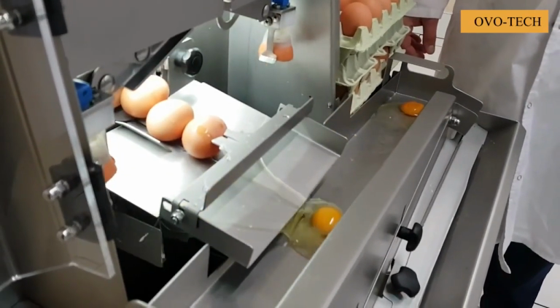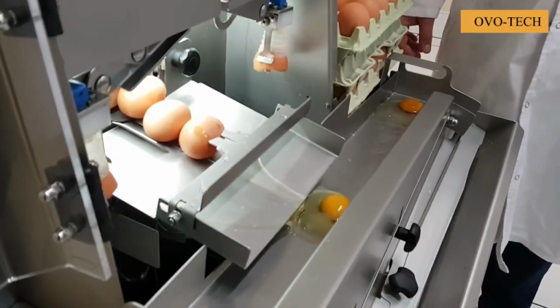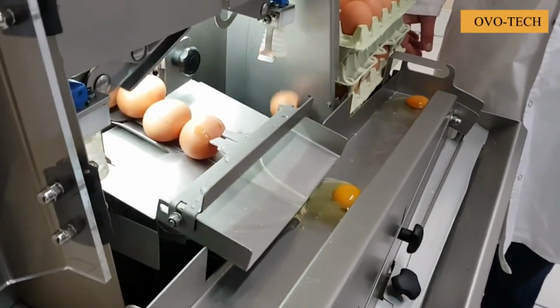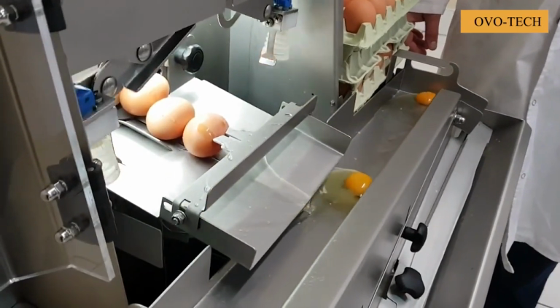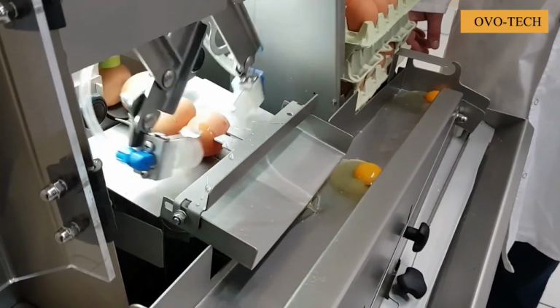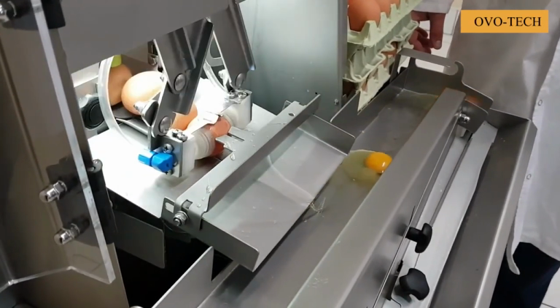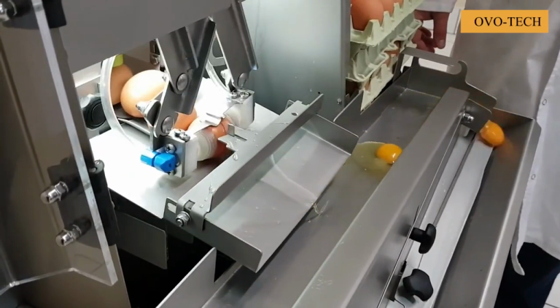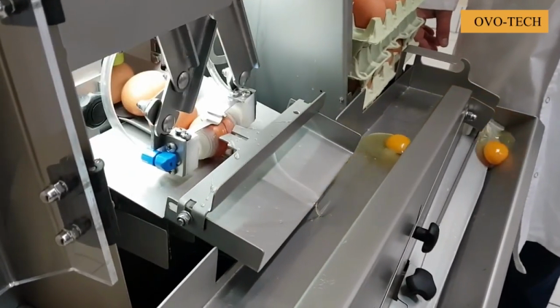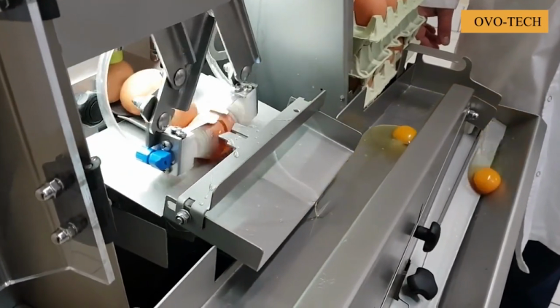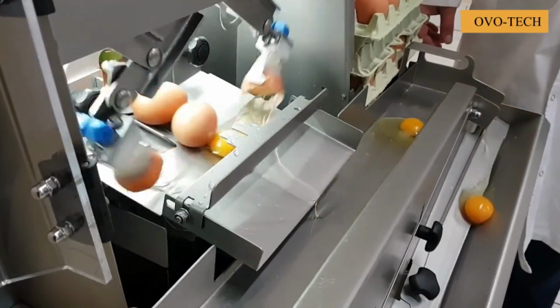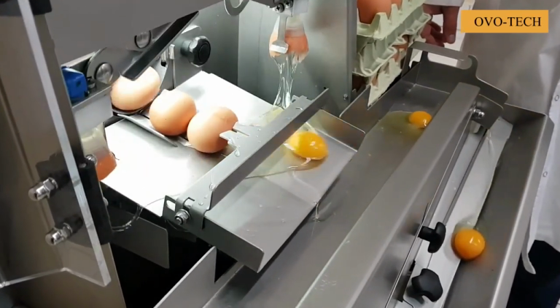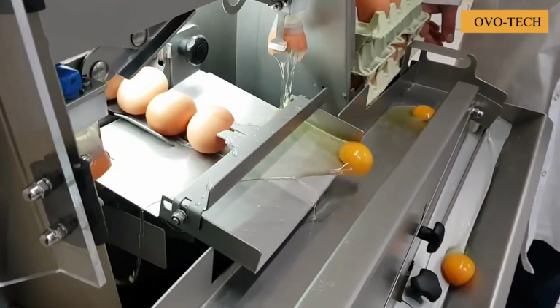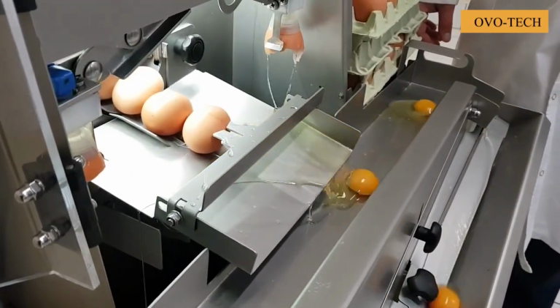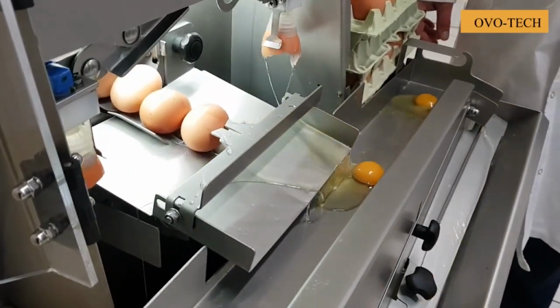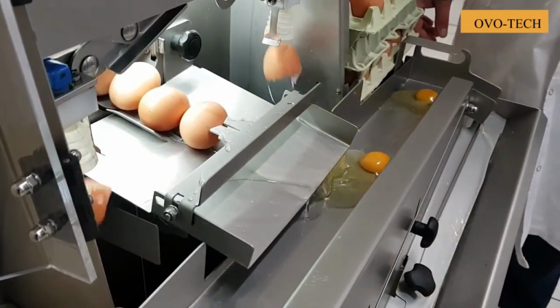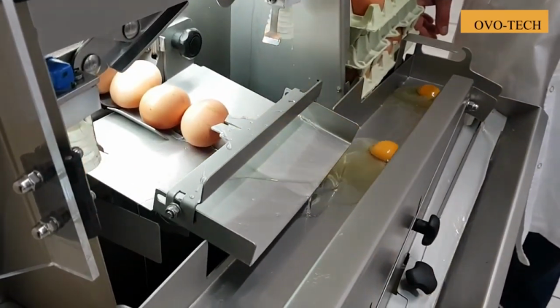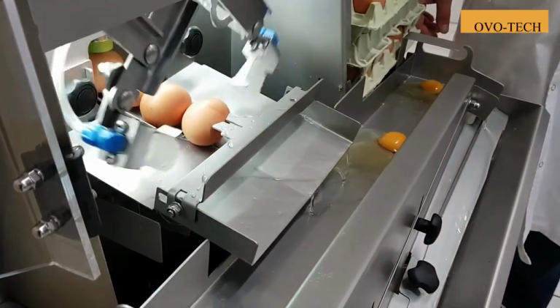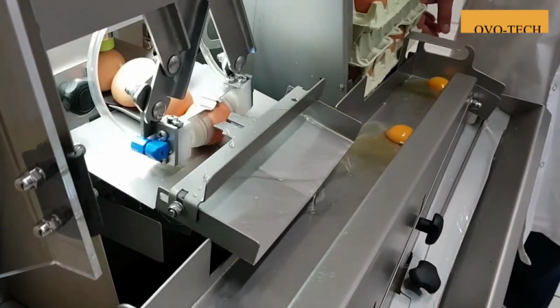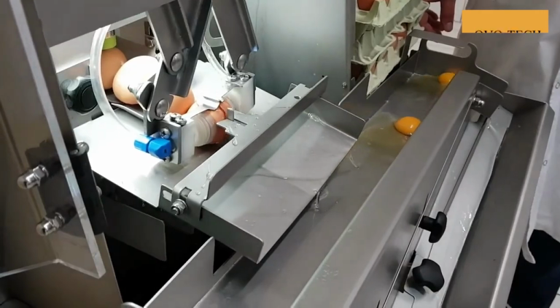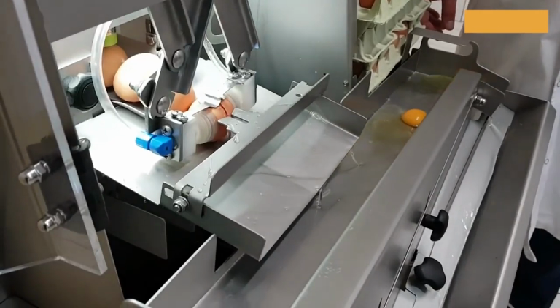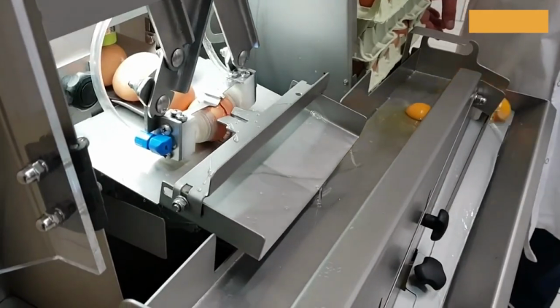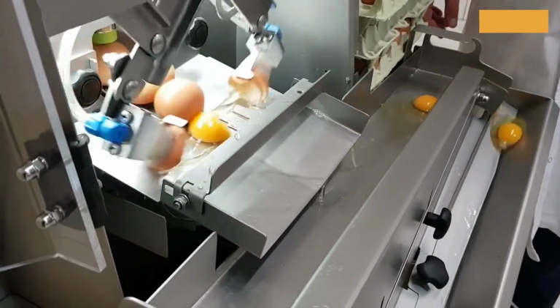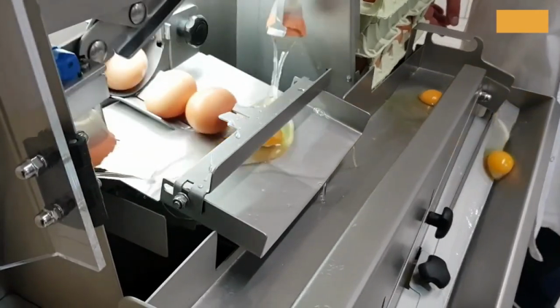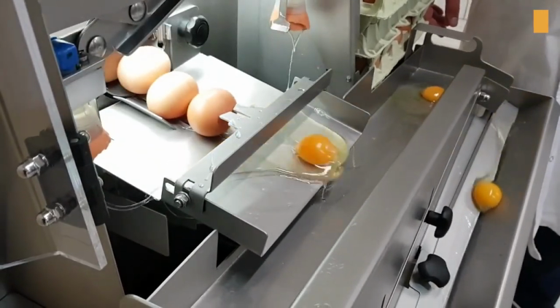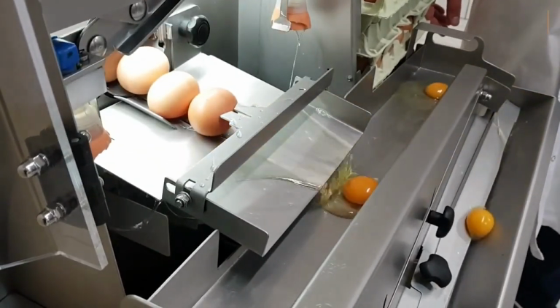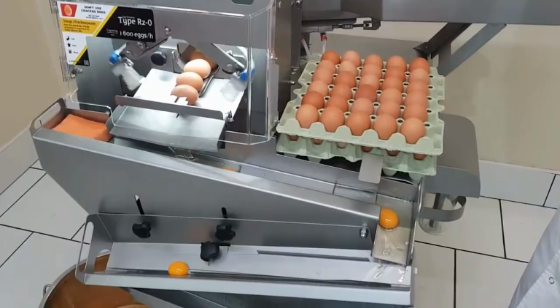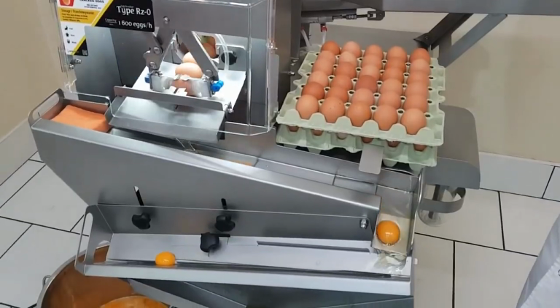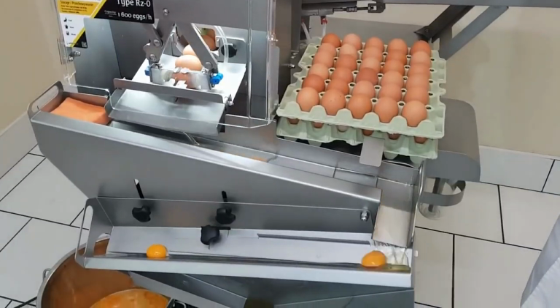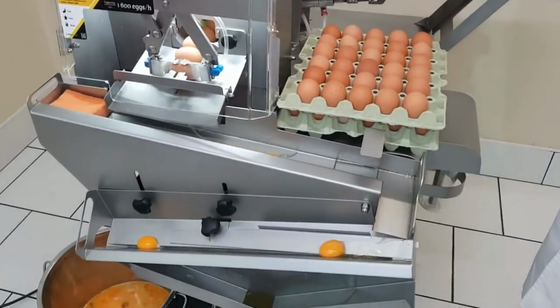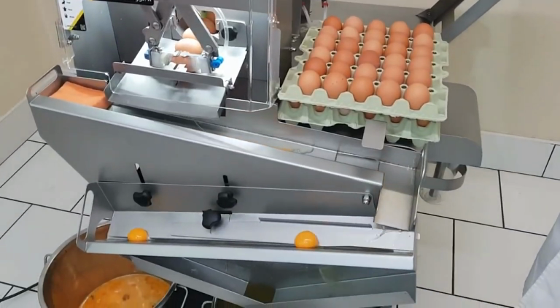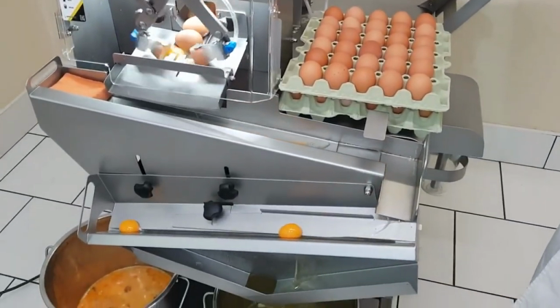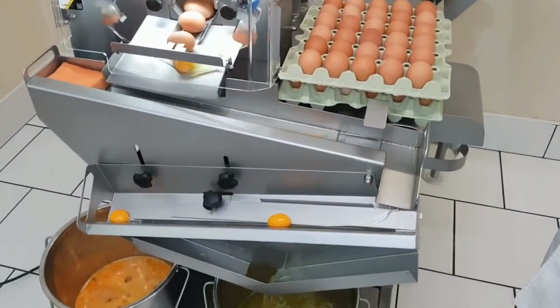Vacuum egg breaker really made our life more convenient when peeling eggs and handling eggshells clean.